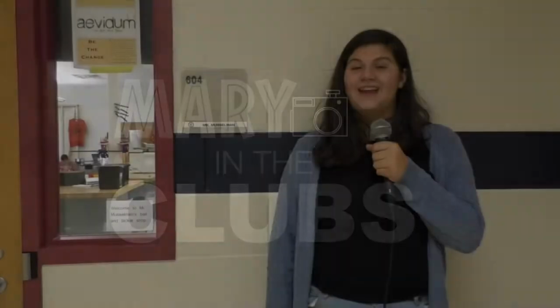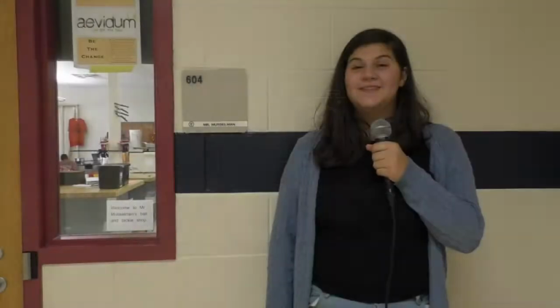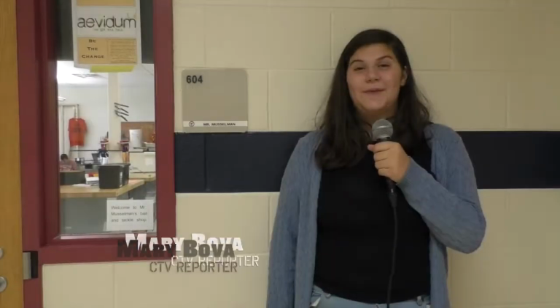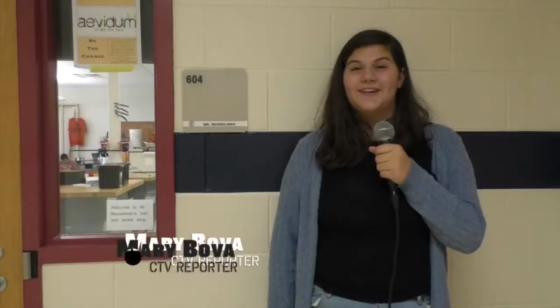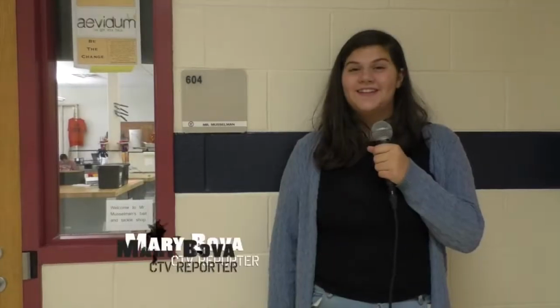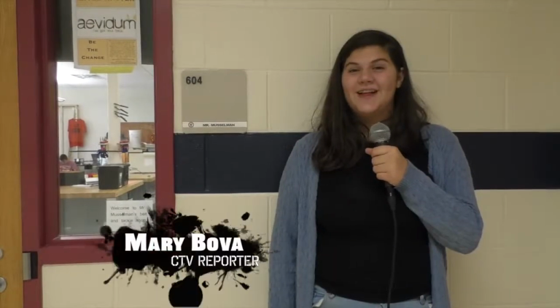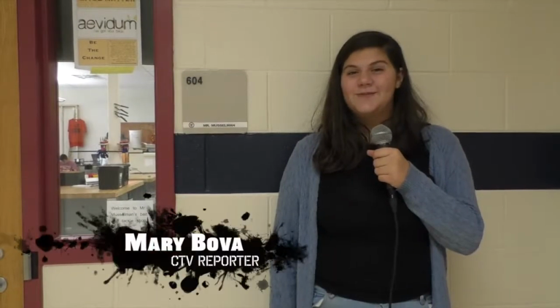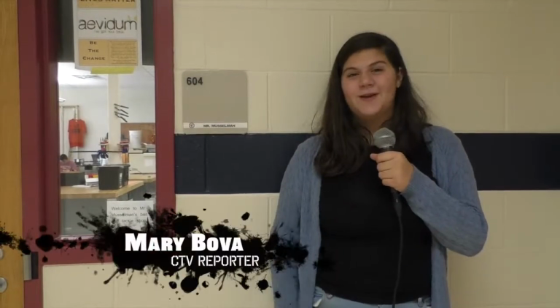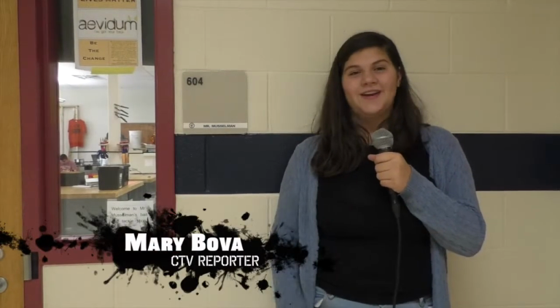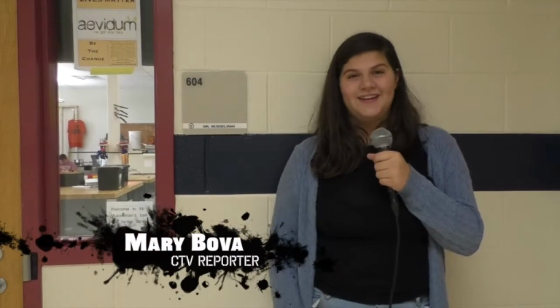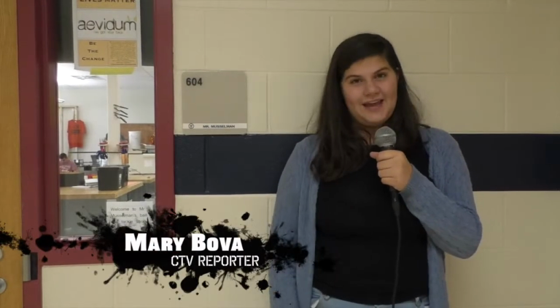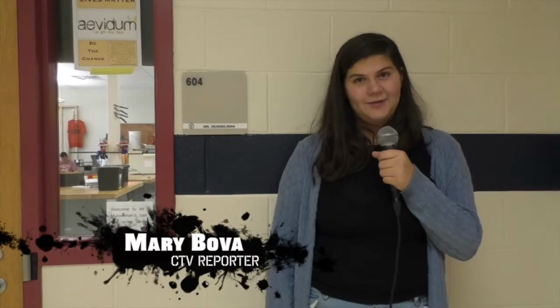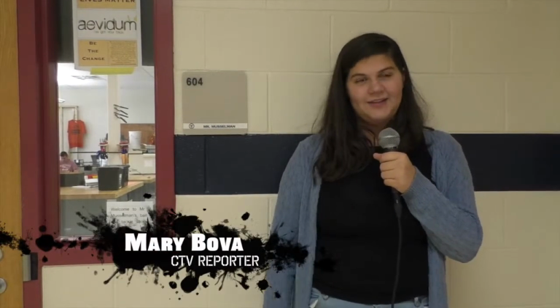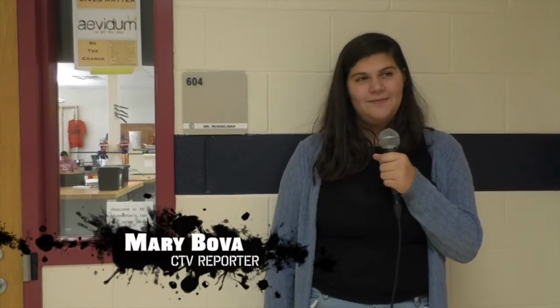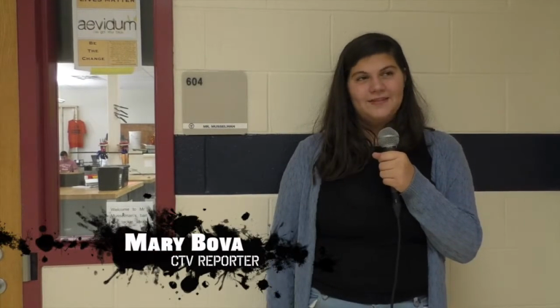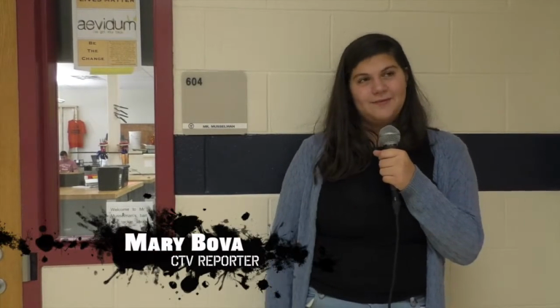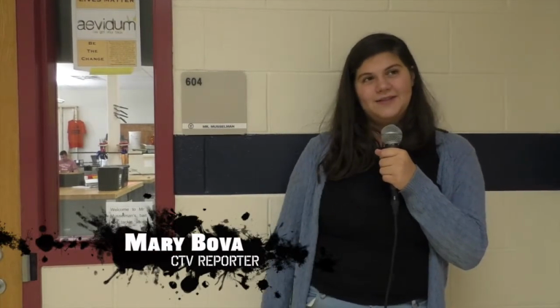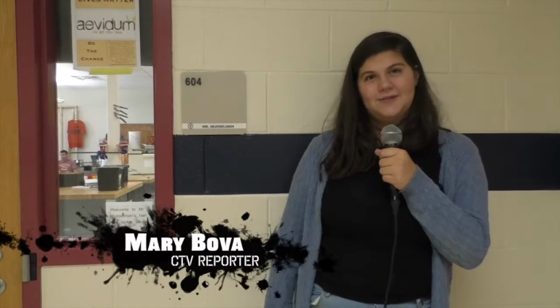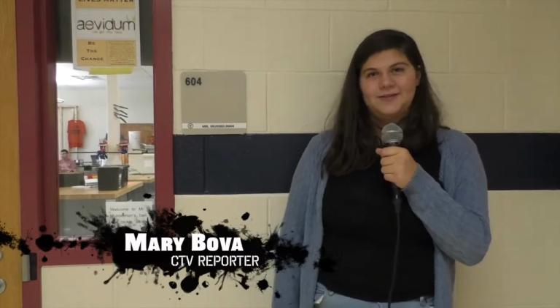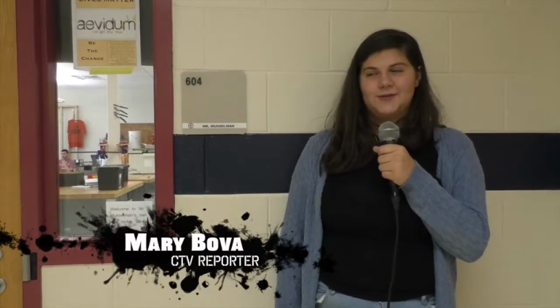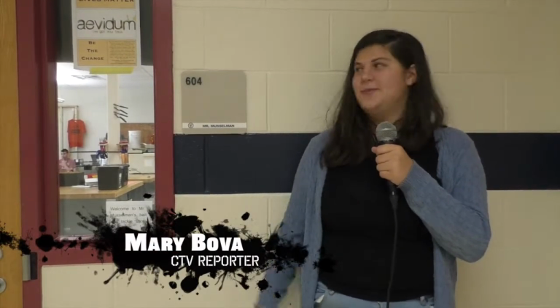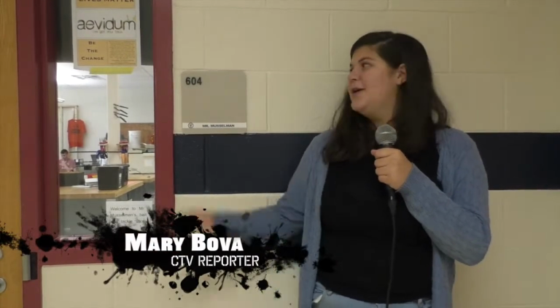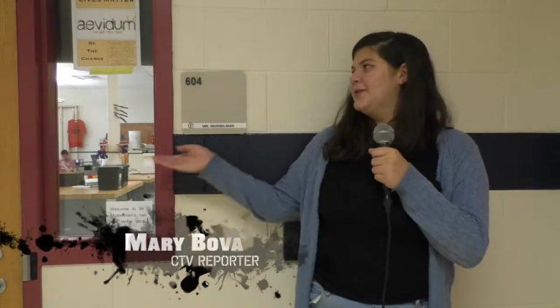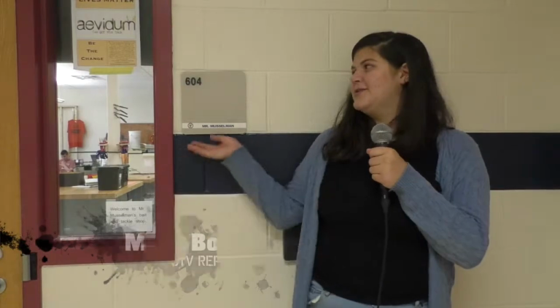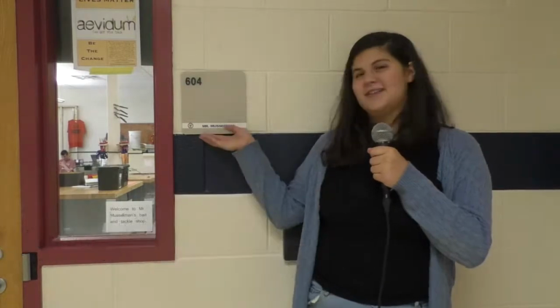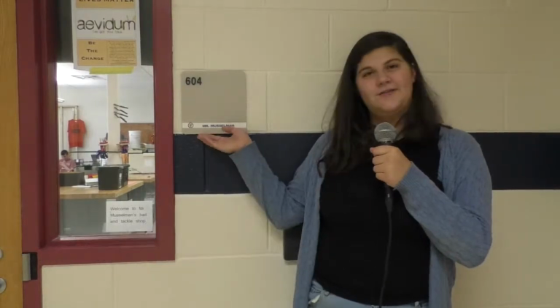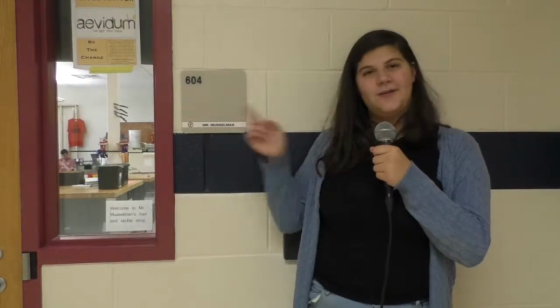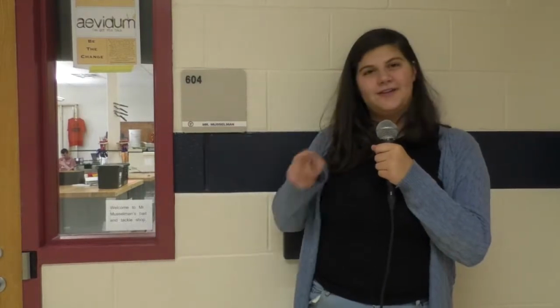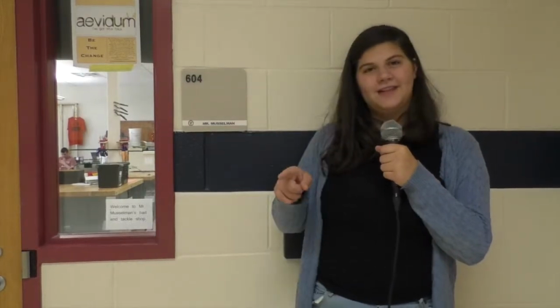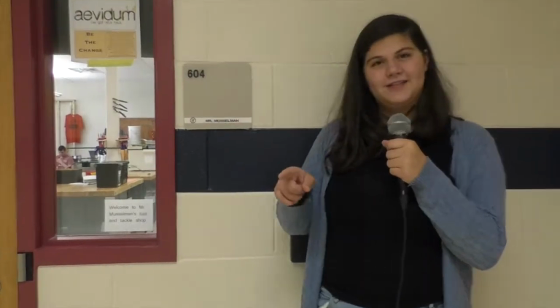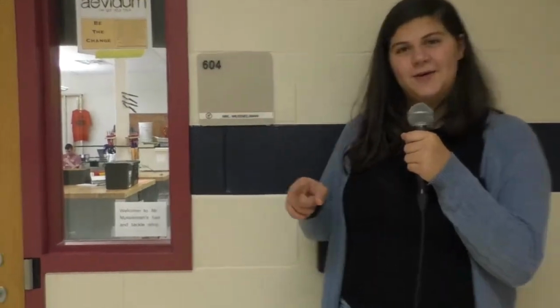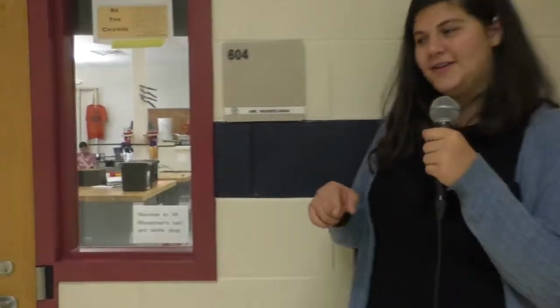It's Mary and the Clubs. We're here at Enable Club, Mr. Musselman's room, room 604. Let's go in.